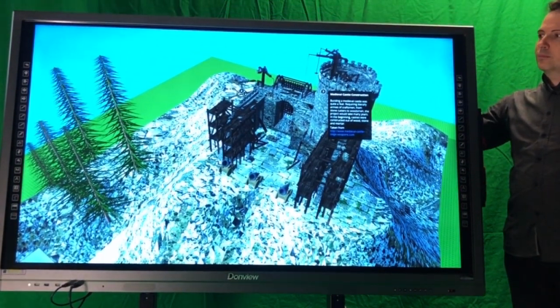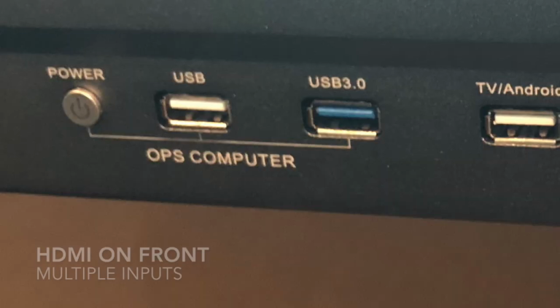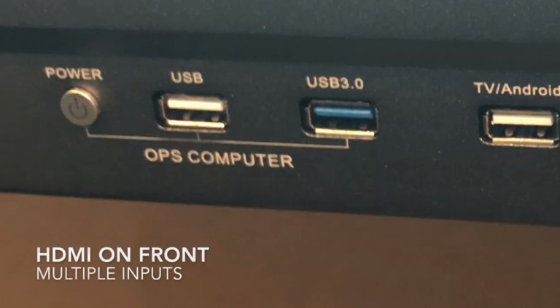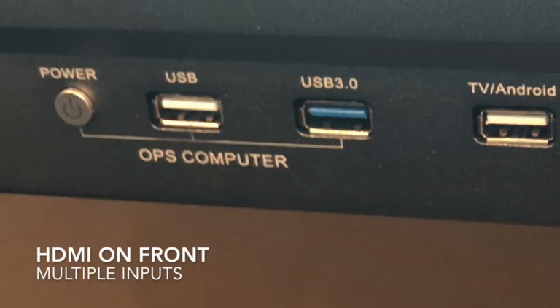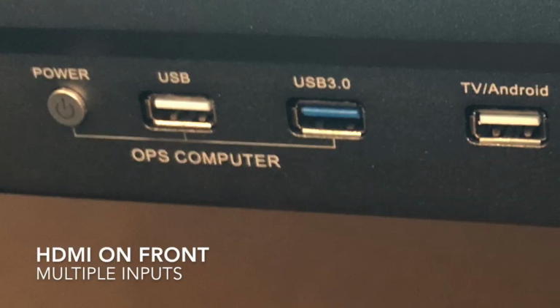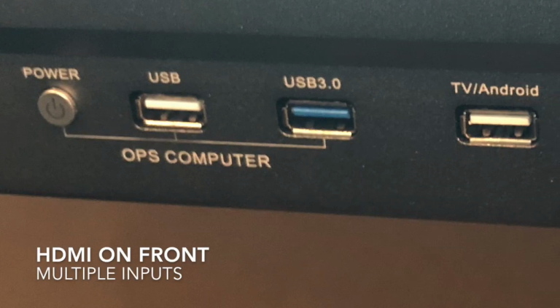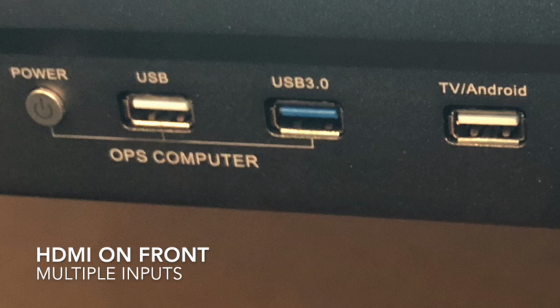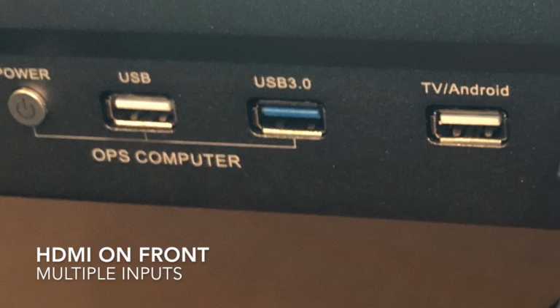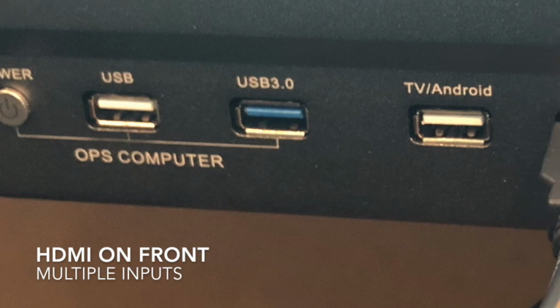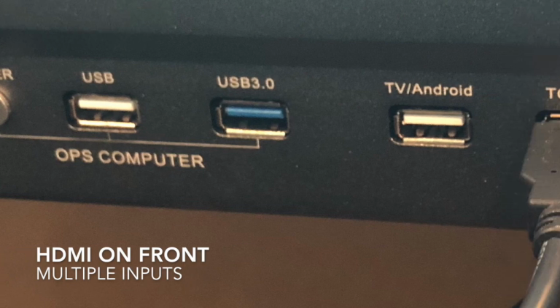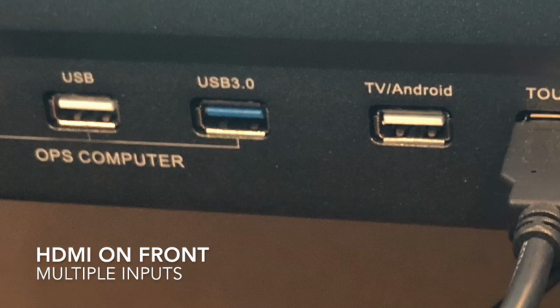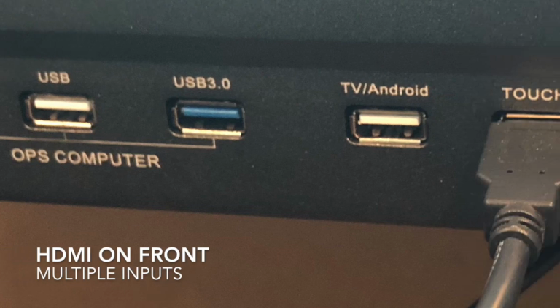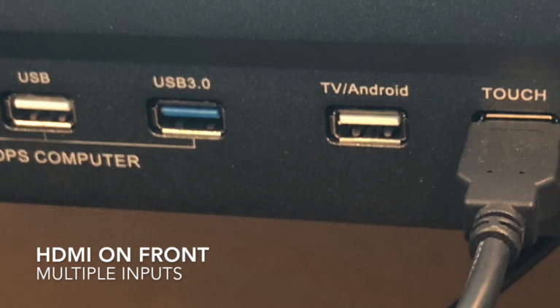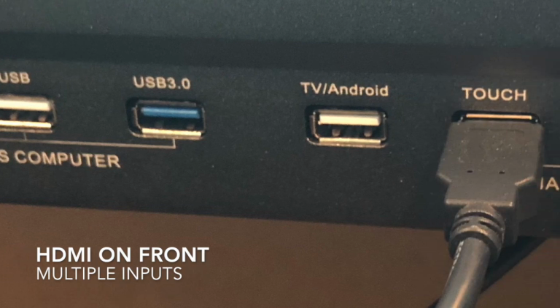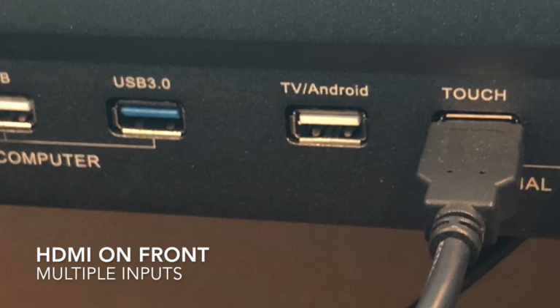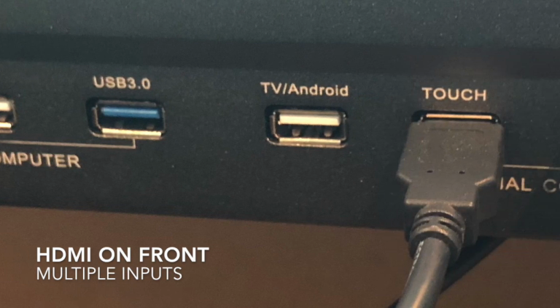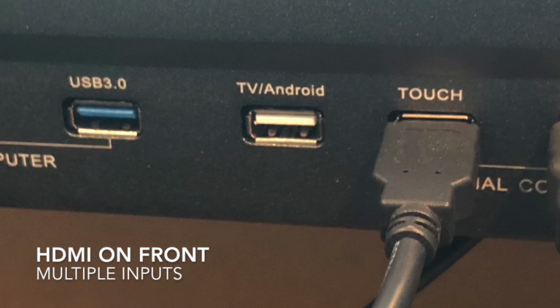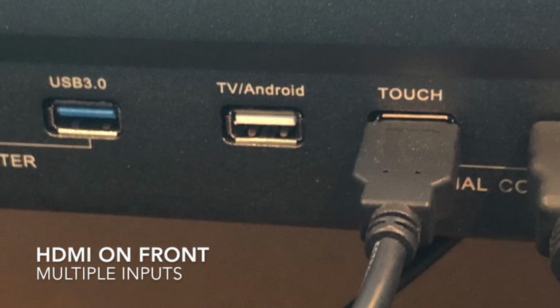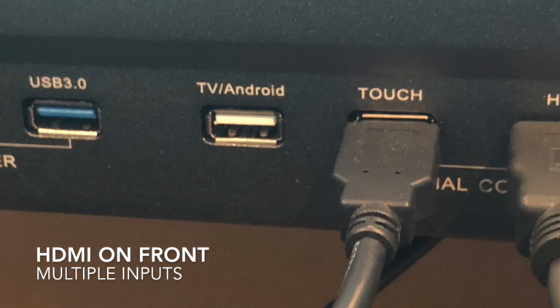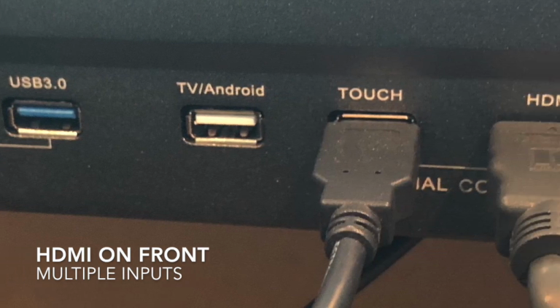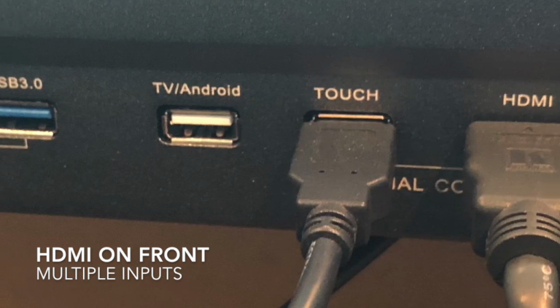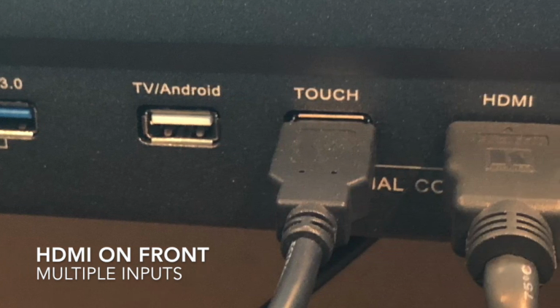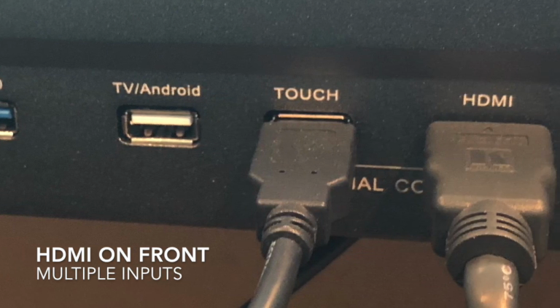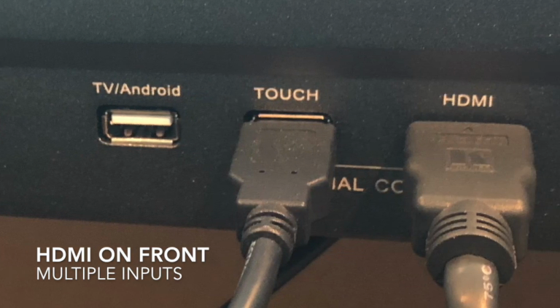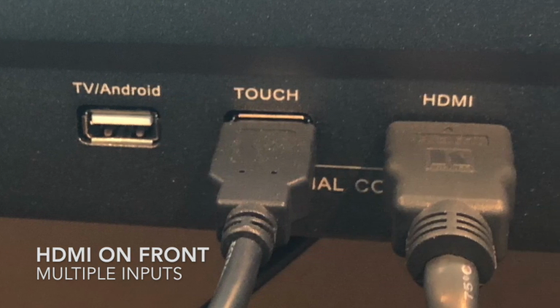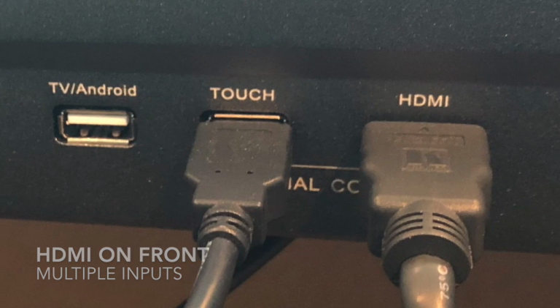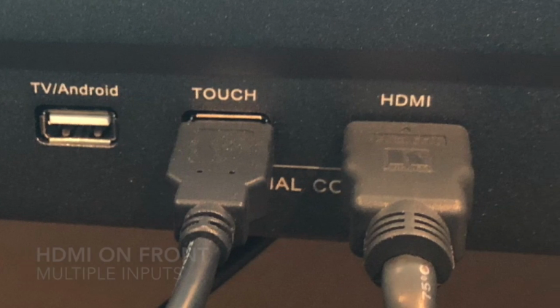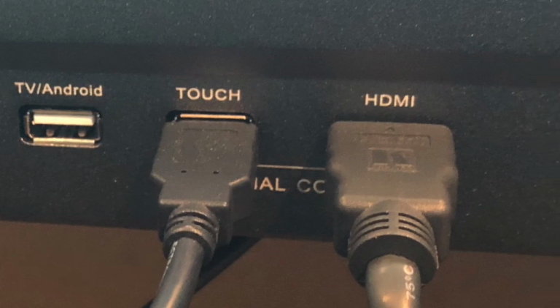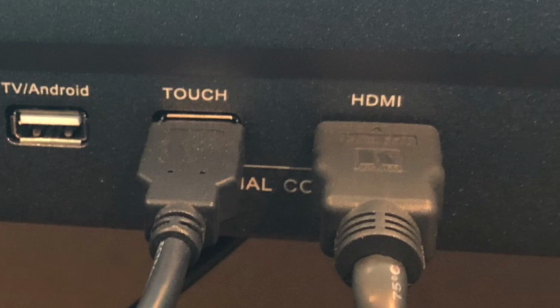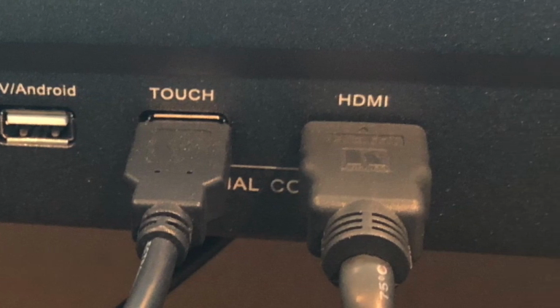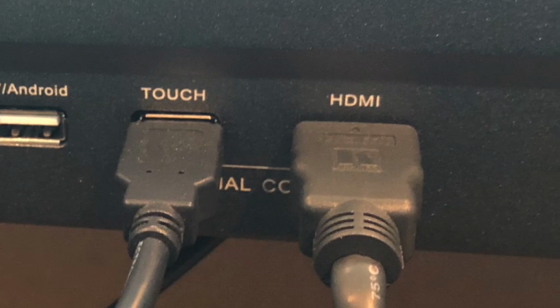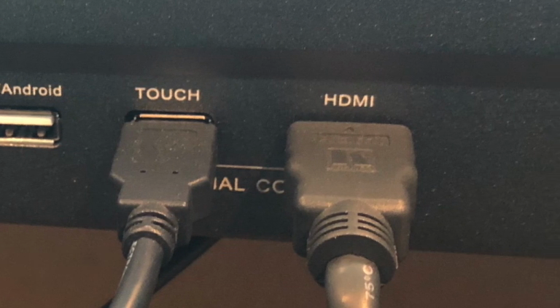There are multiple inputs on the back, but there's one on the front to make it easy for your students to connect to.